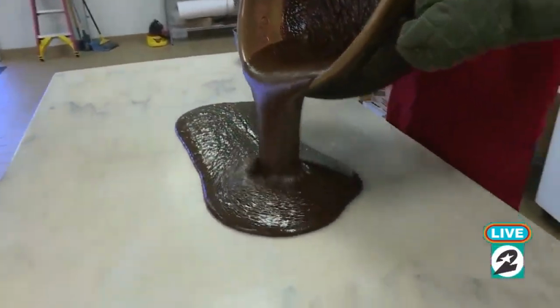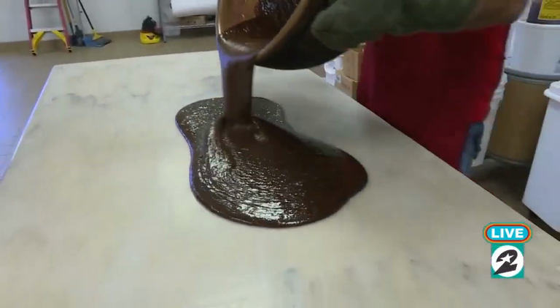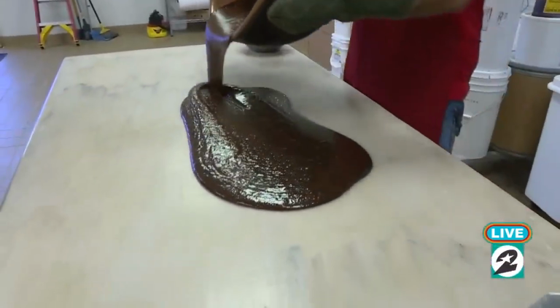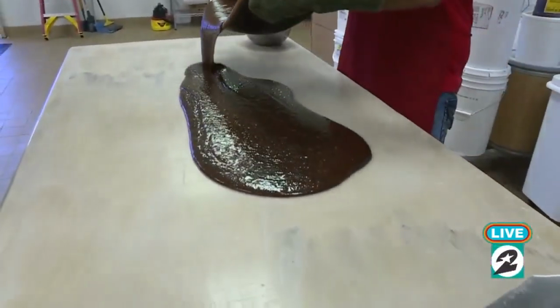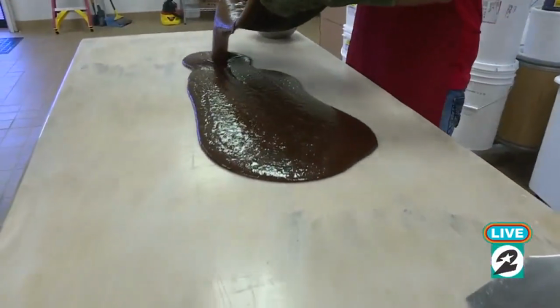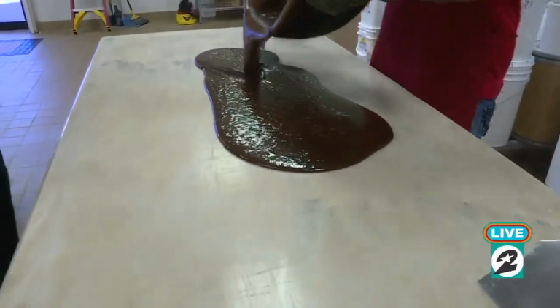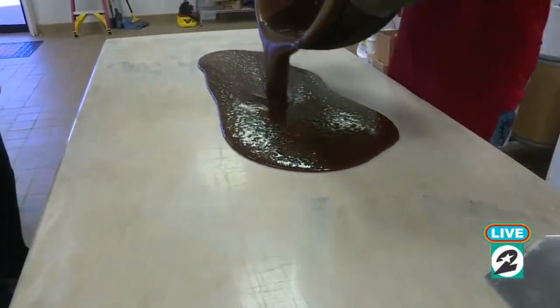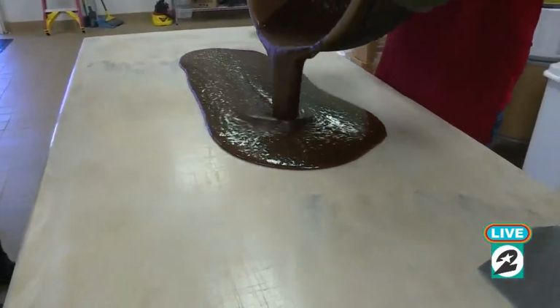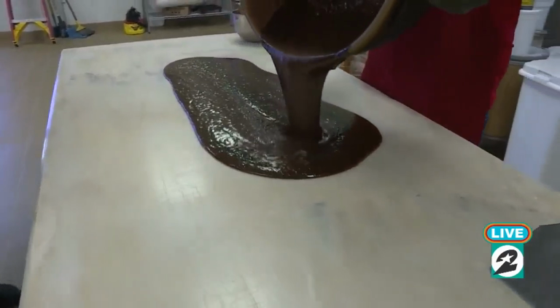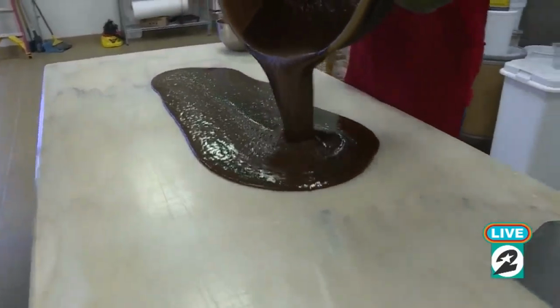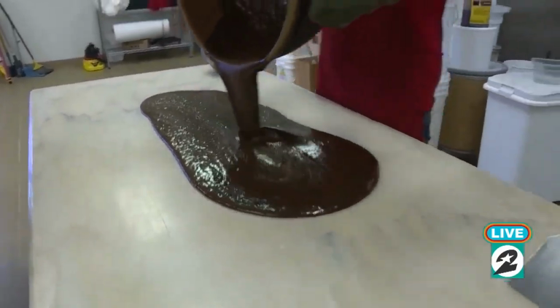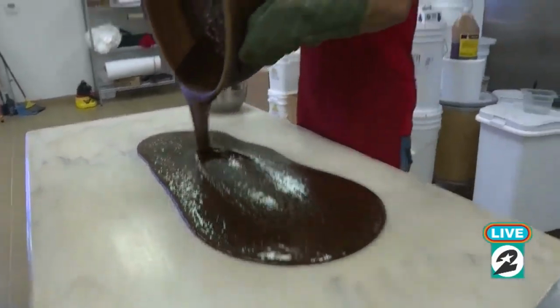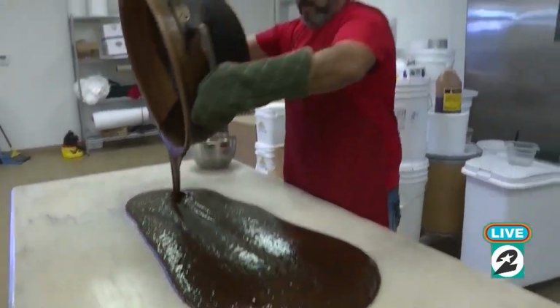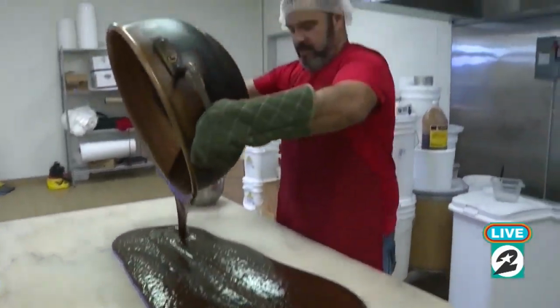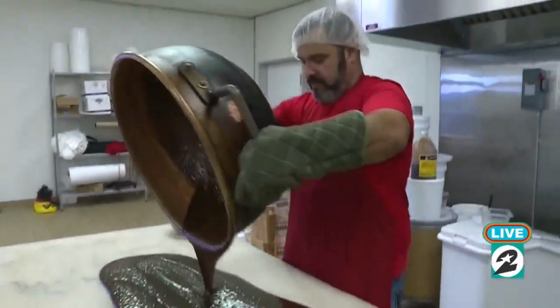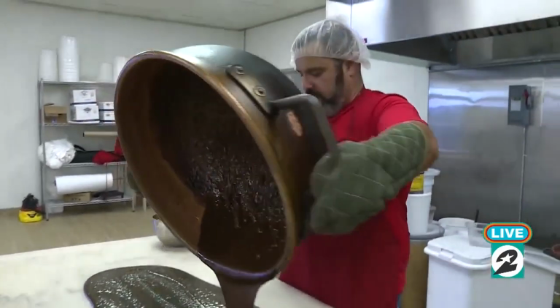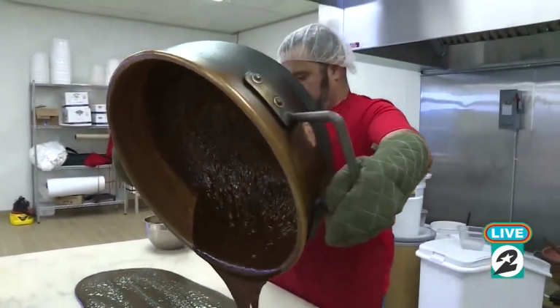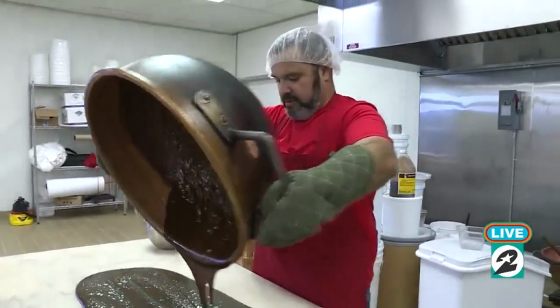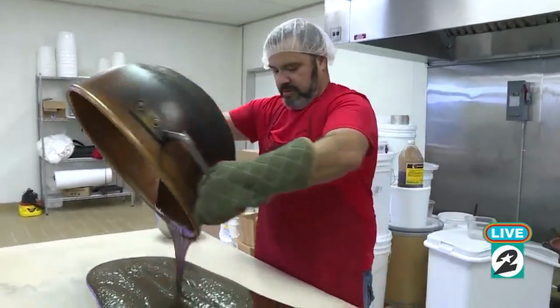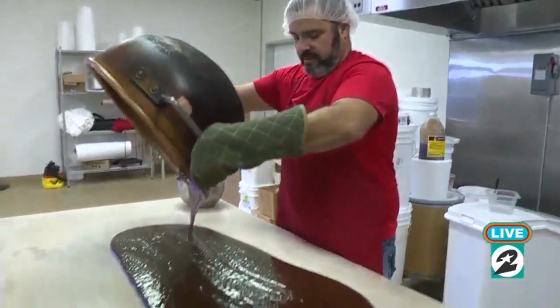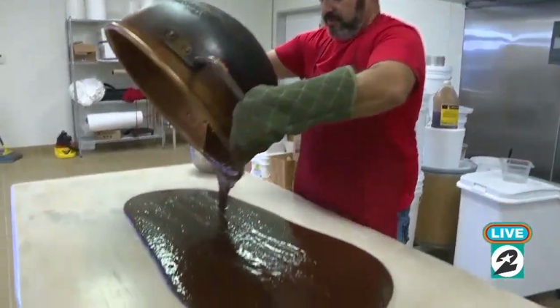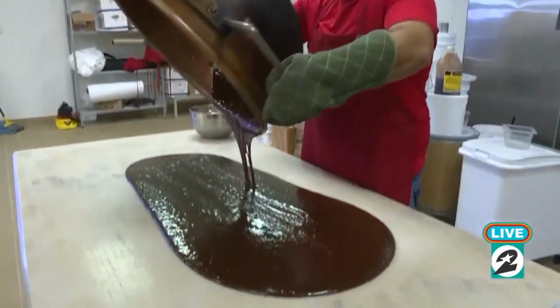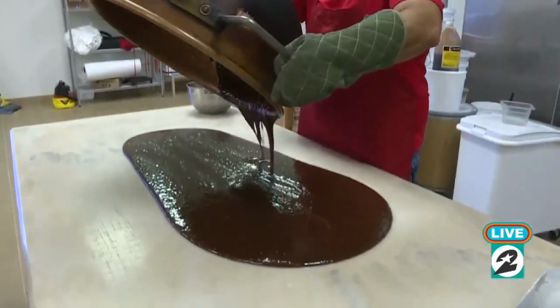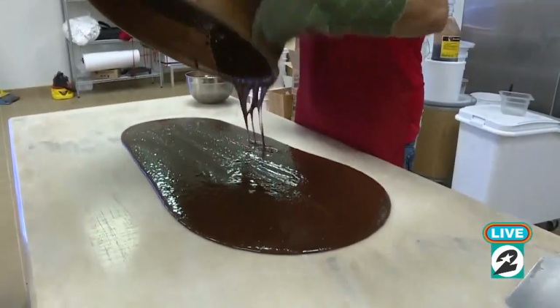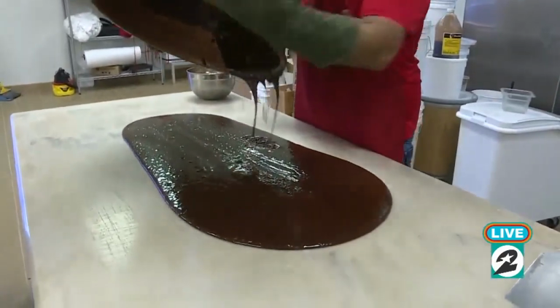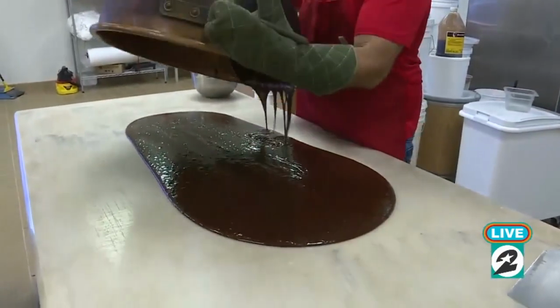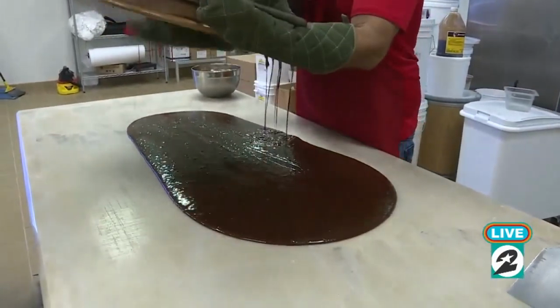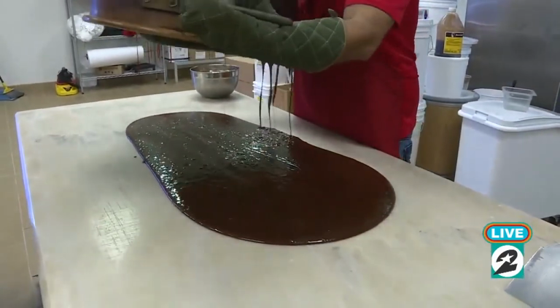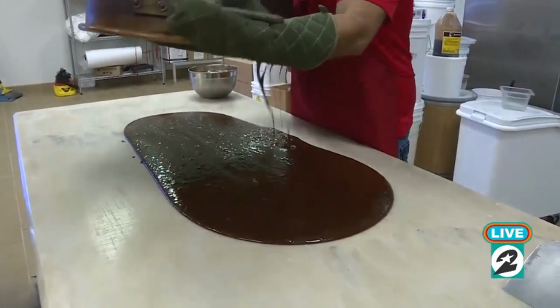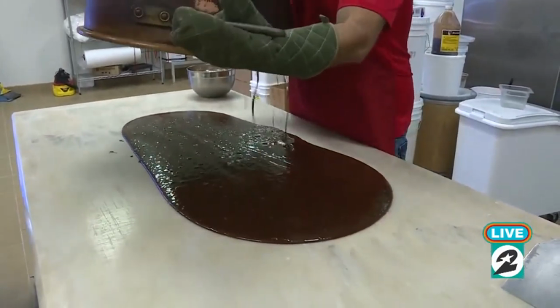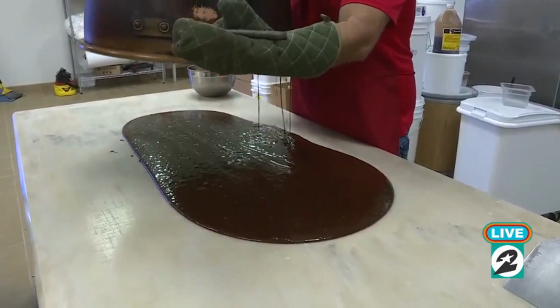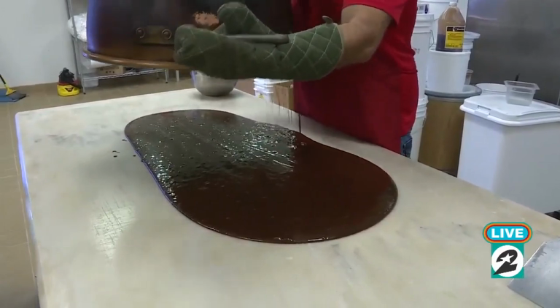And look at that — so this is fudge right here. This is going to be chocolate pecan fudge once it's finished. That is amazing.